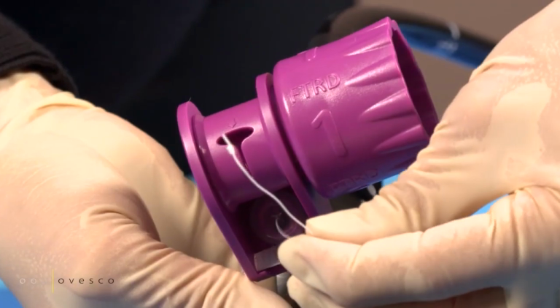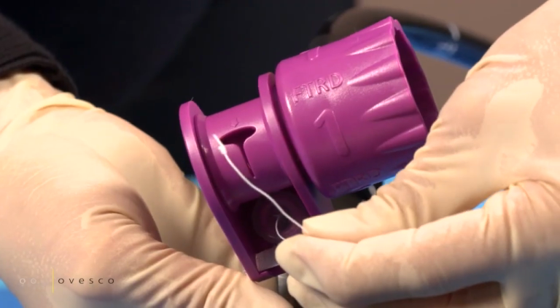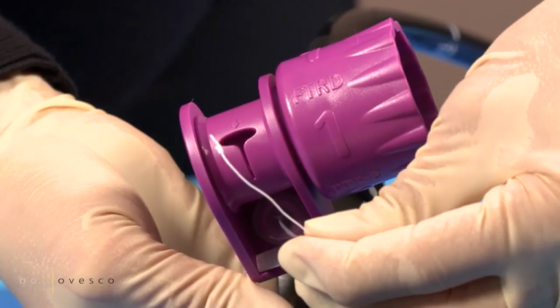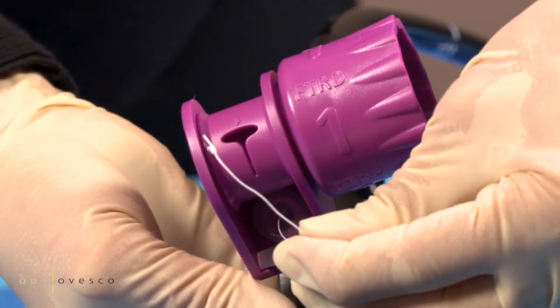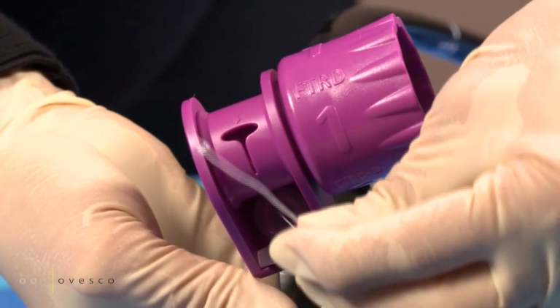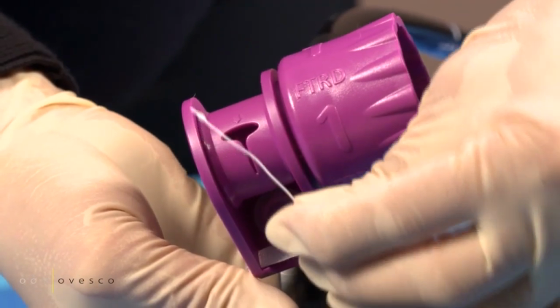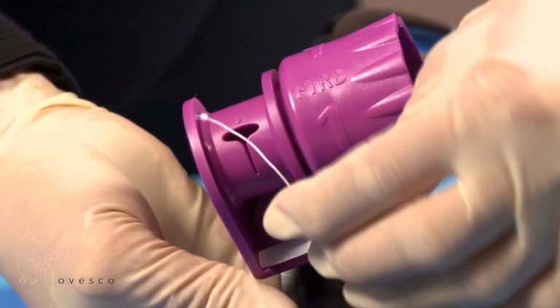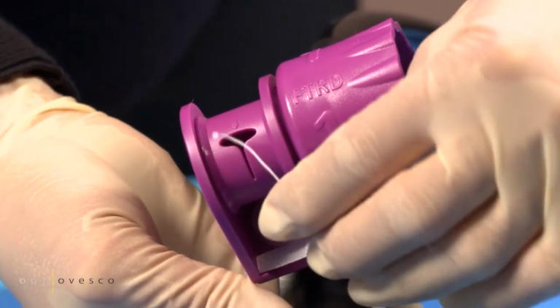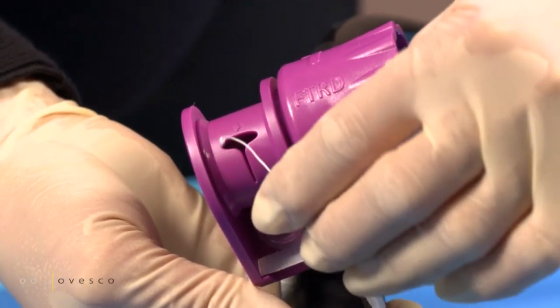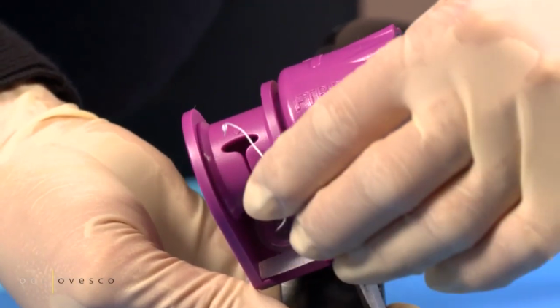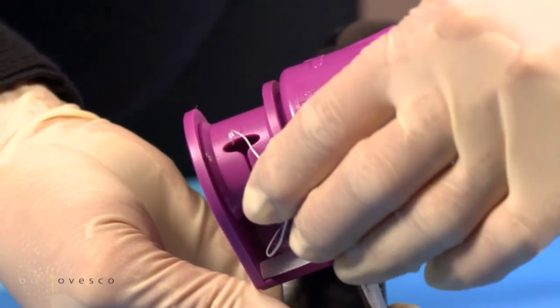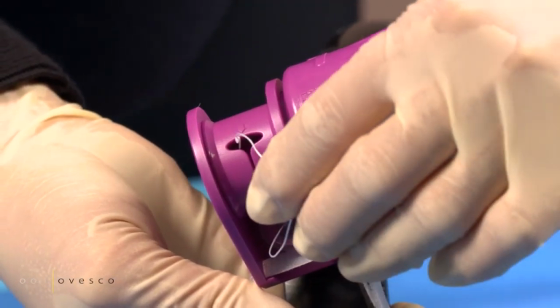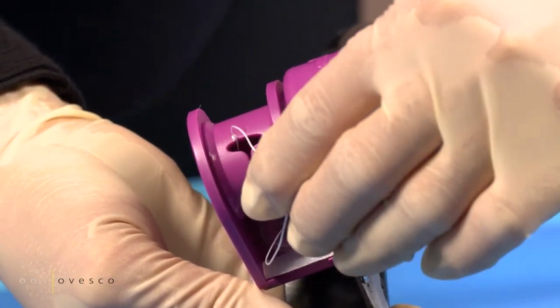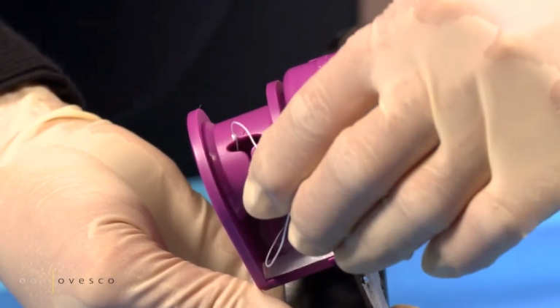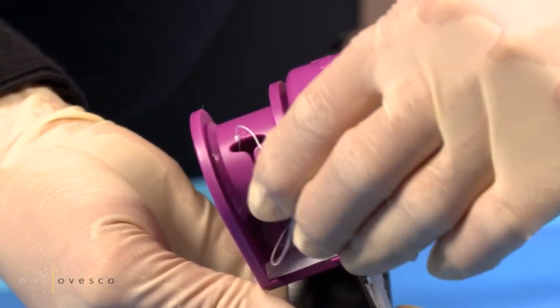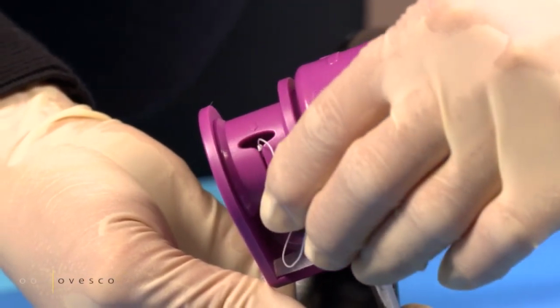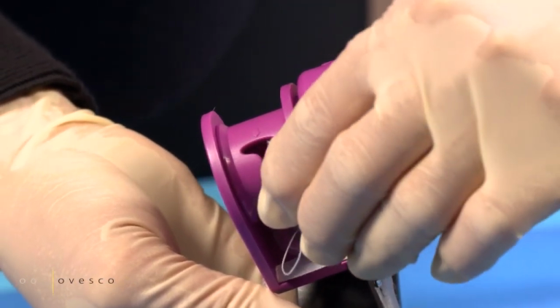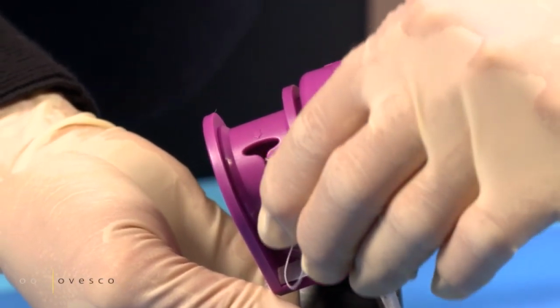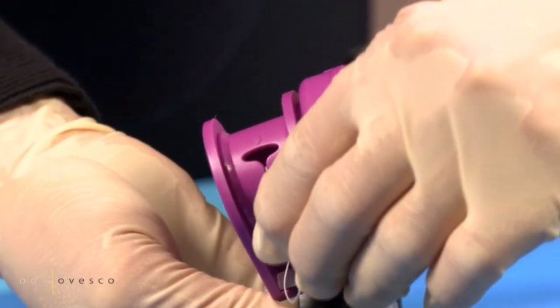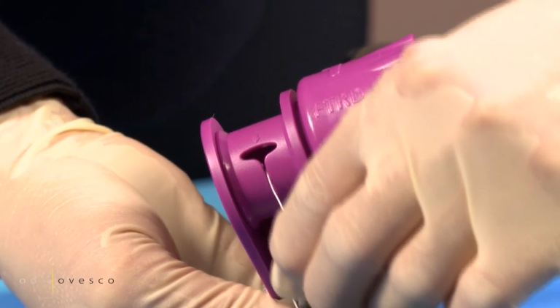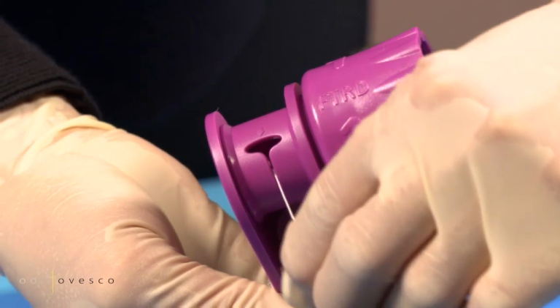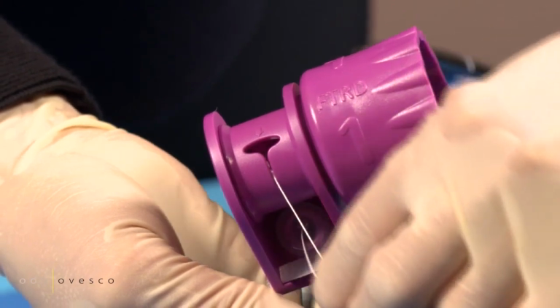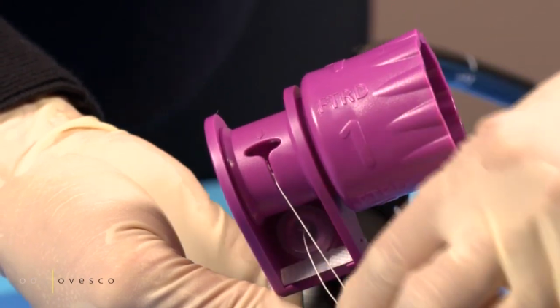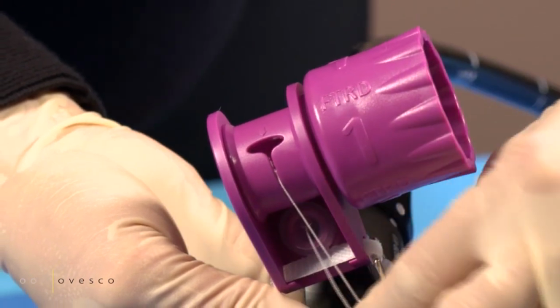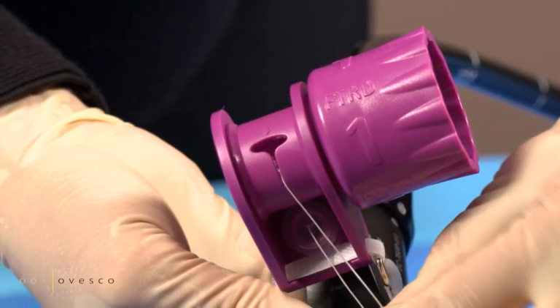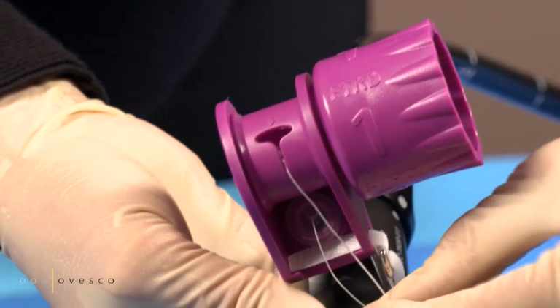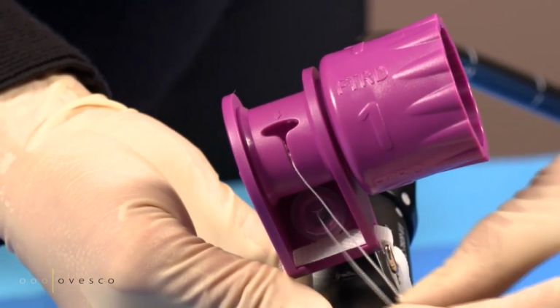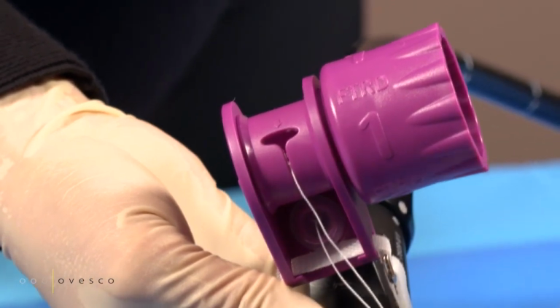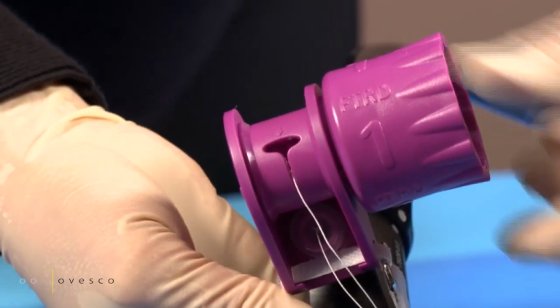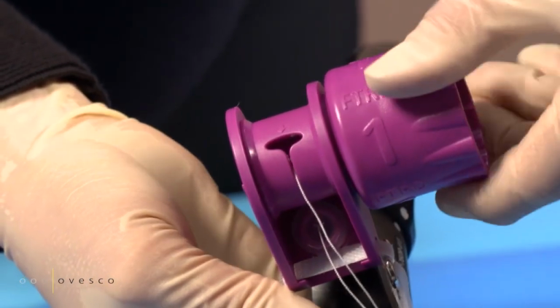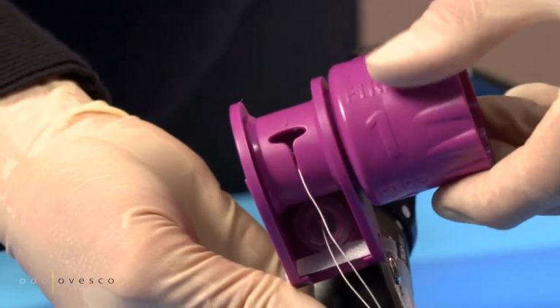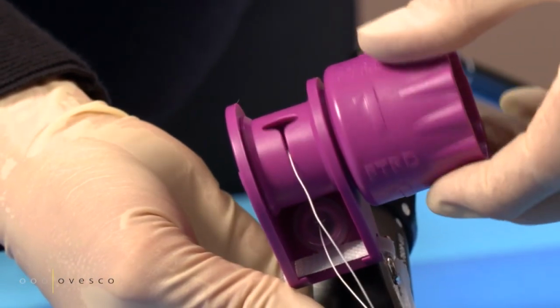Fix the thread at the hand wheel and wind it up, same as with the OTSC system.